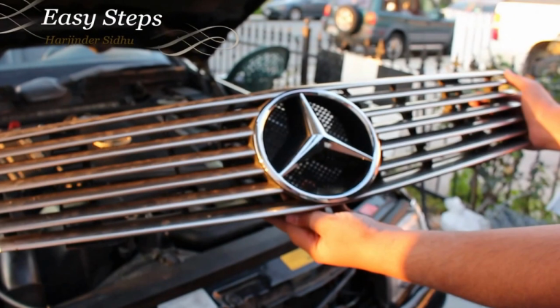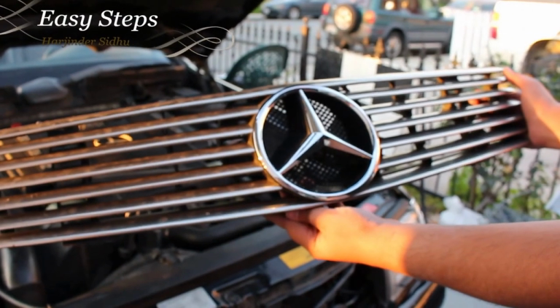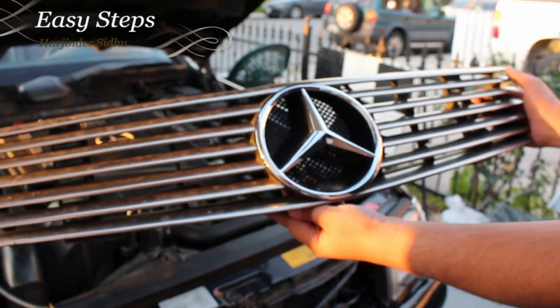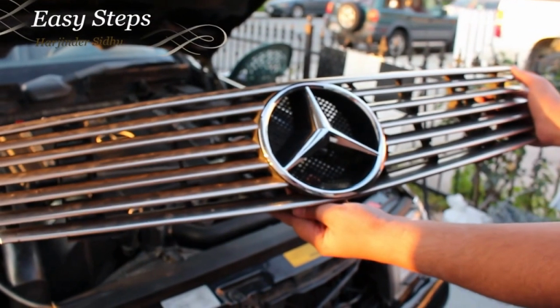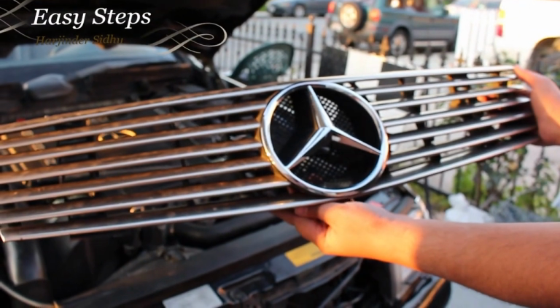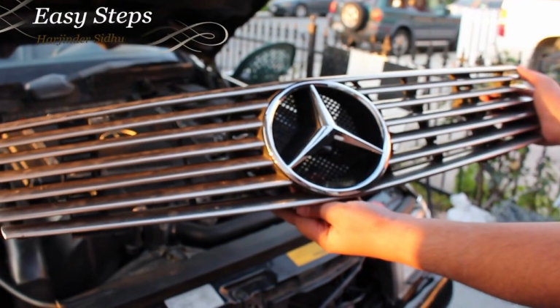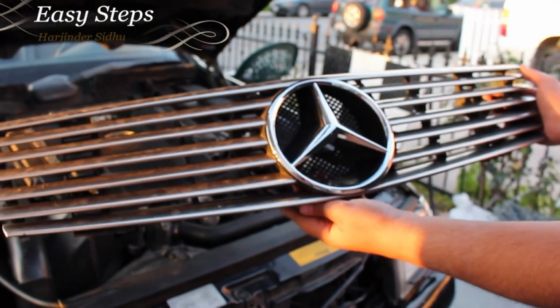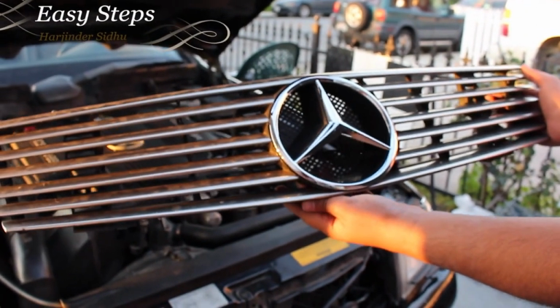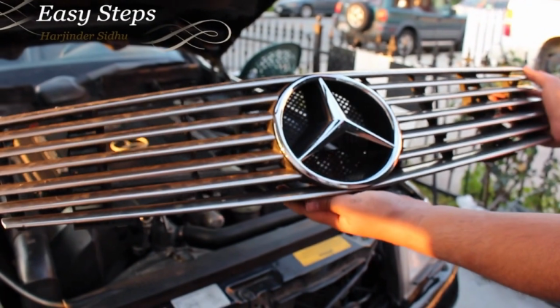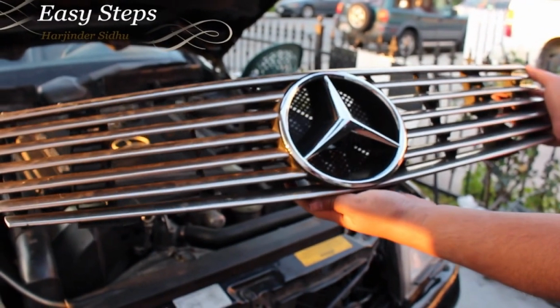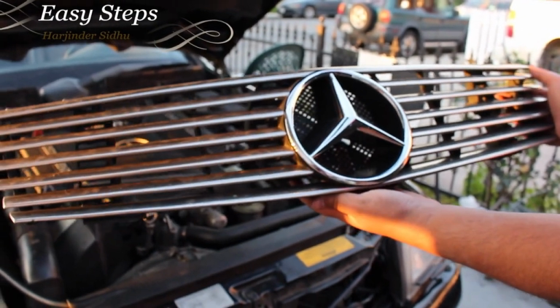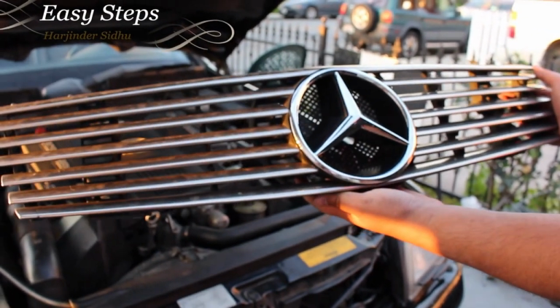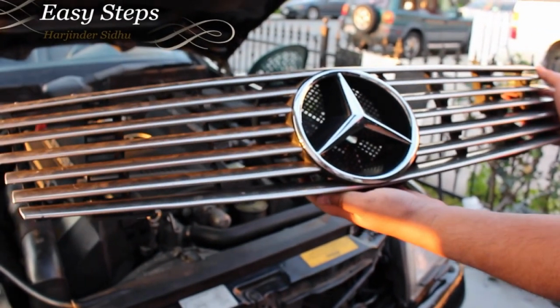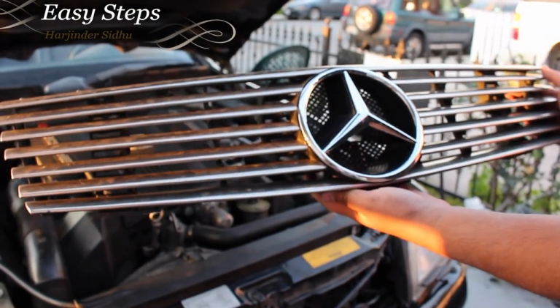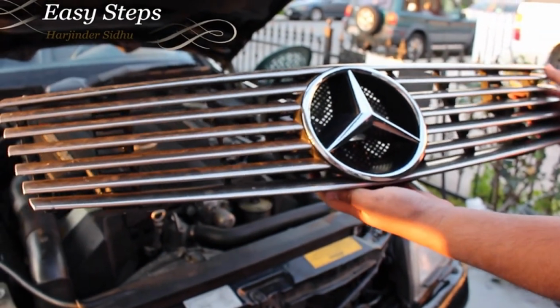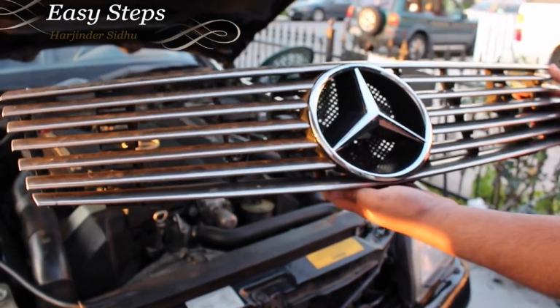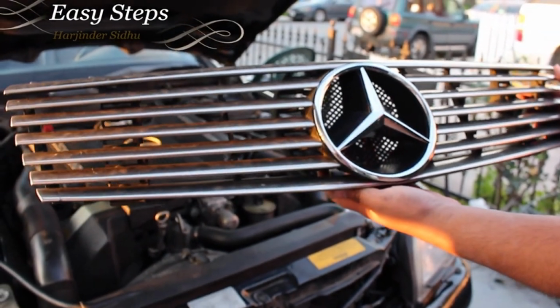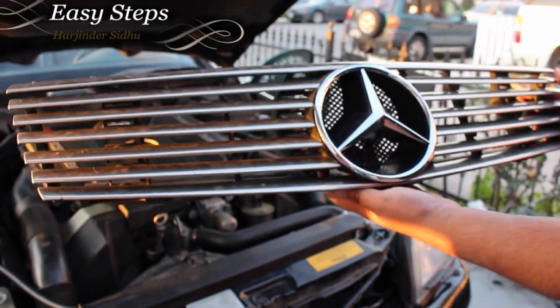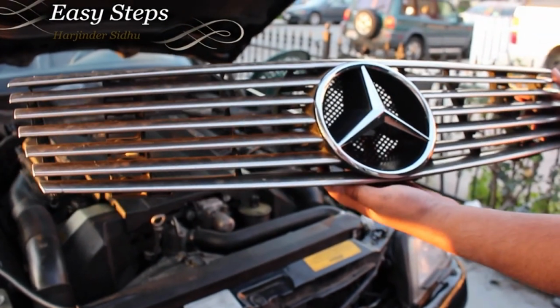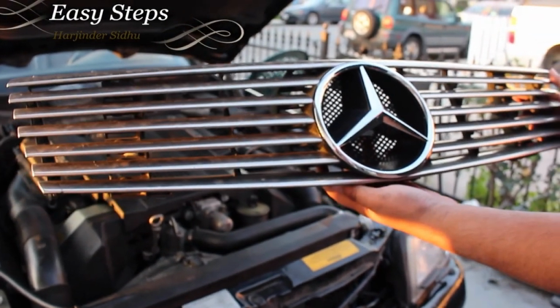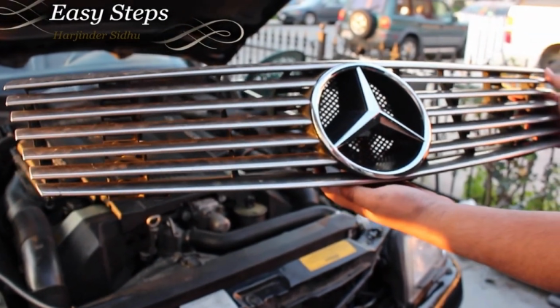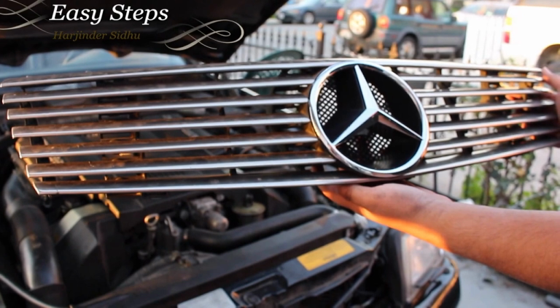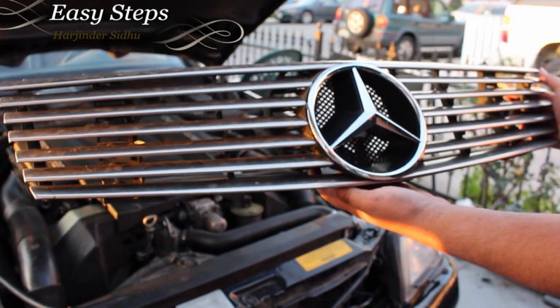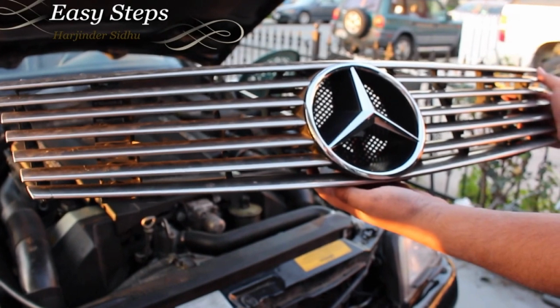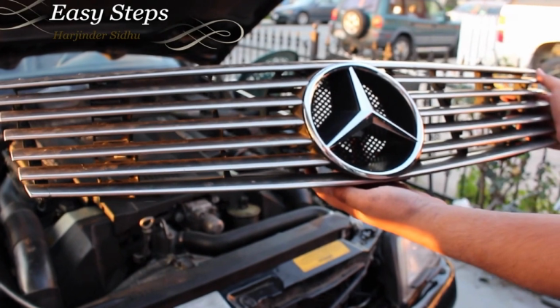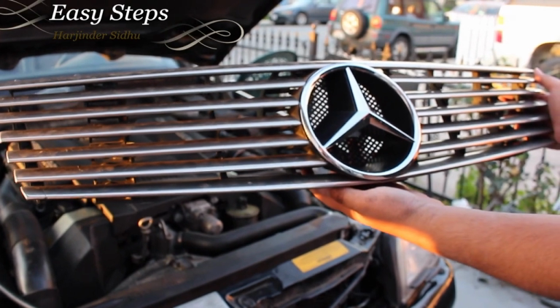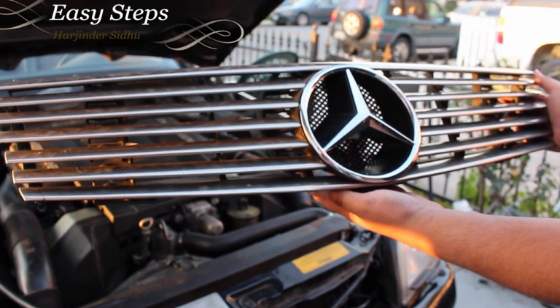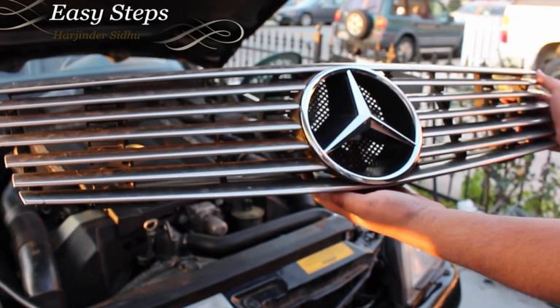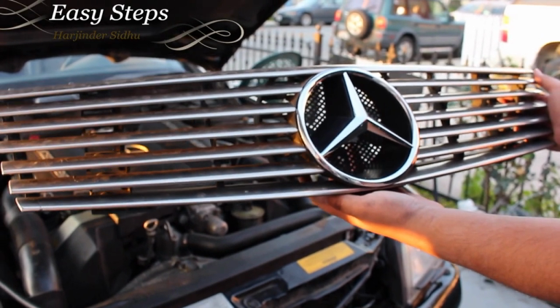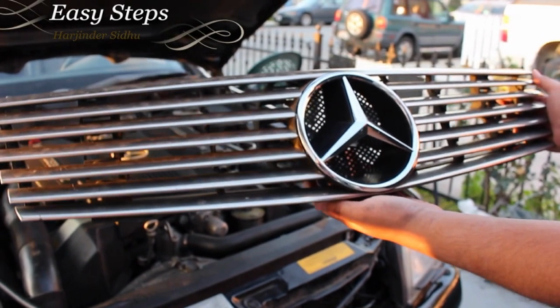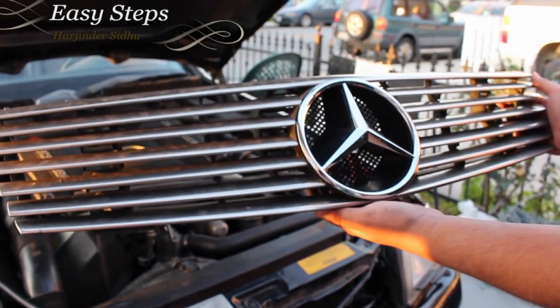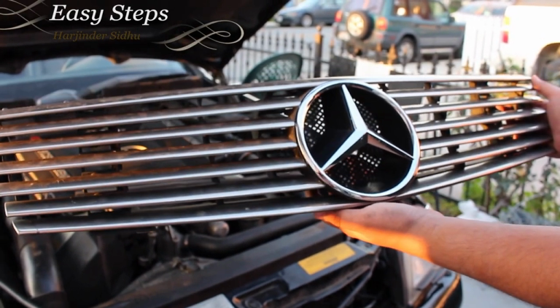So that's how easy it is to remove your front grille on your Mercedes SL class R129.